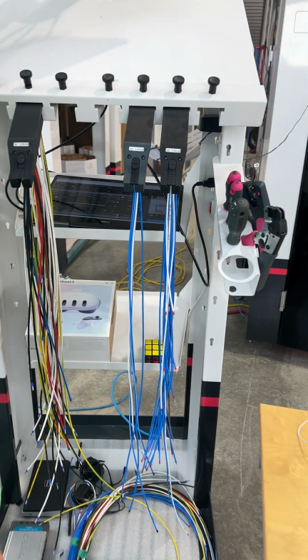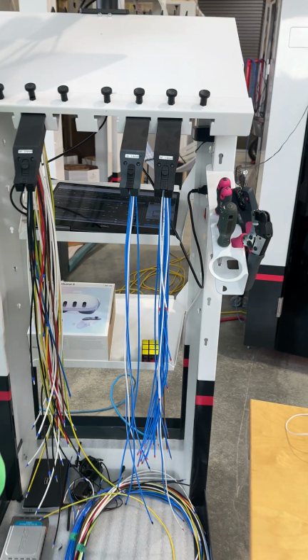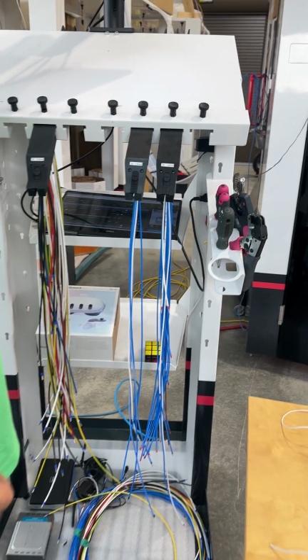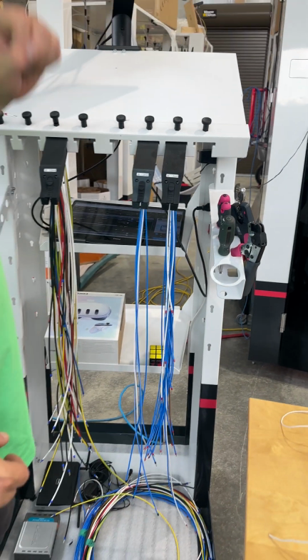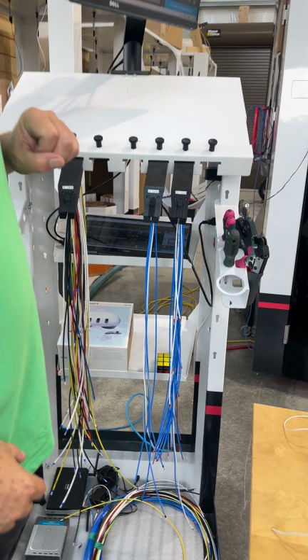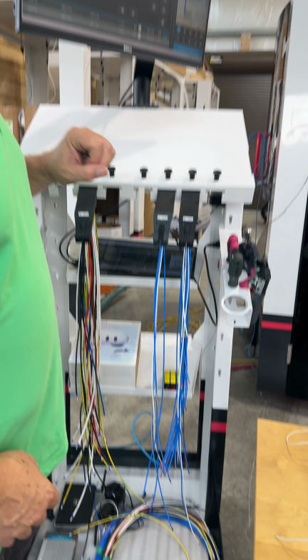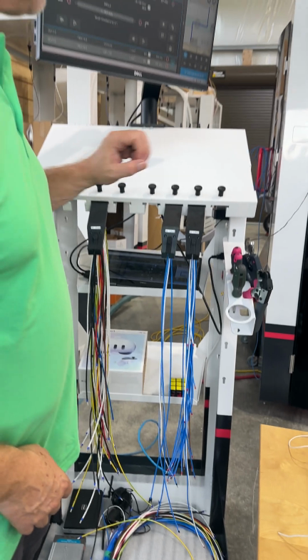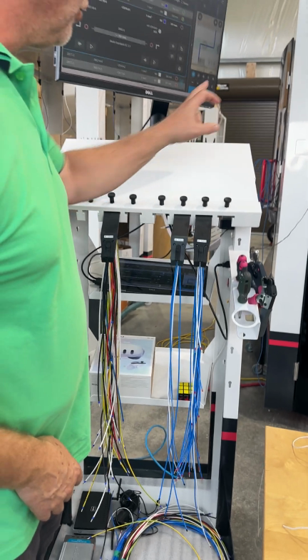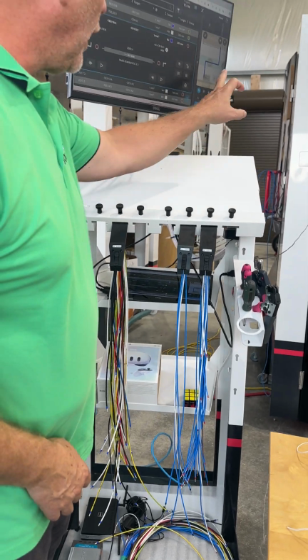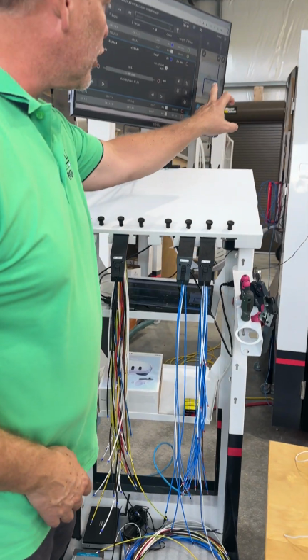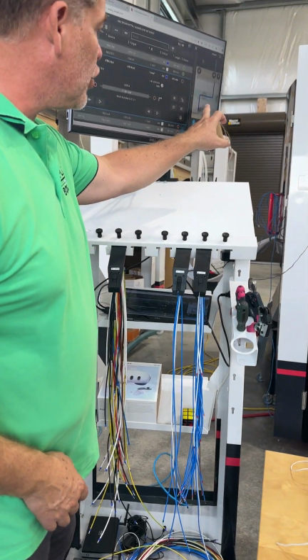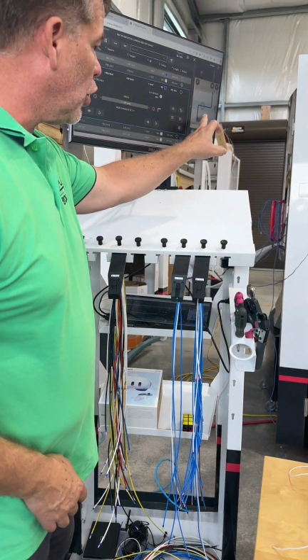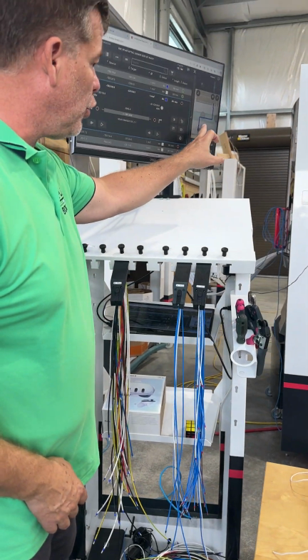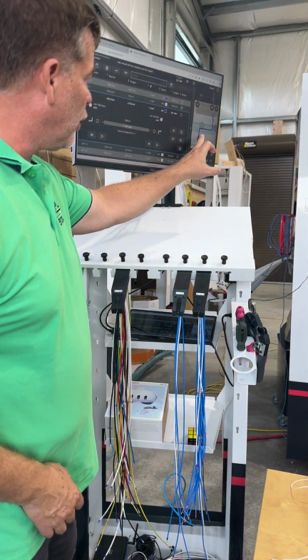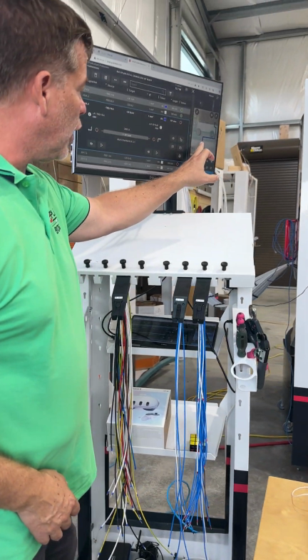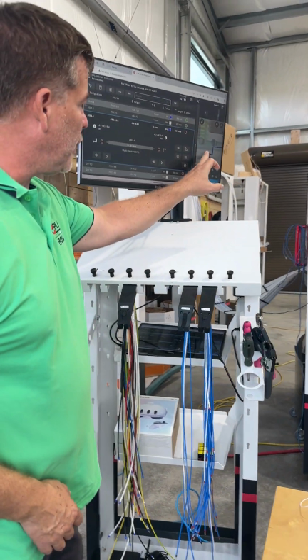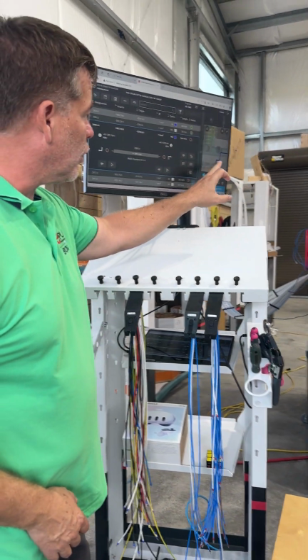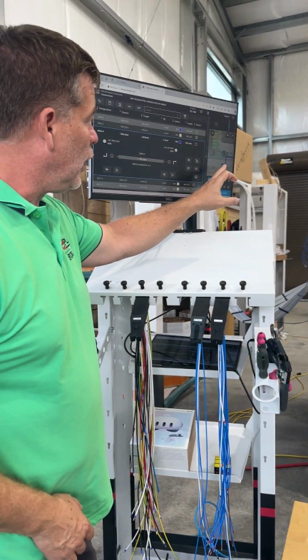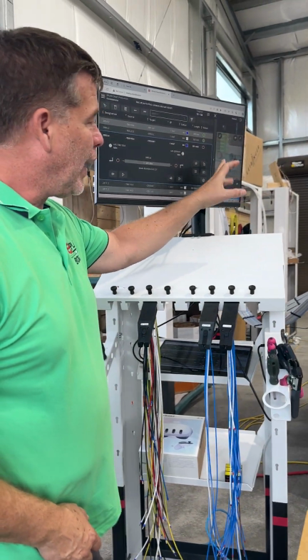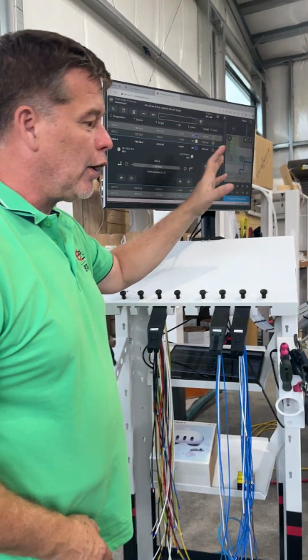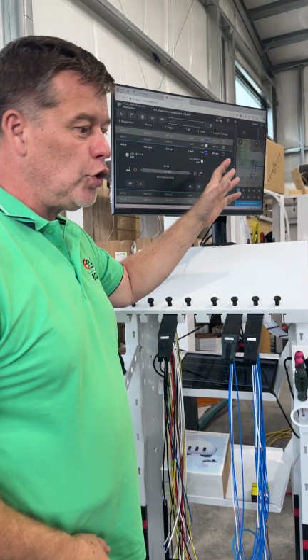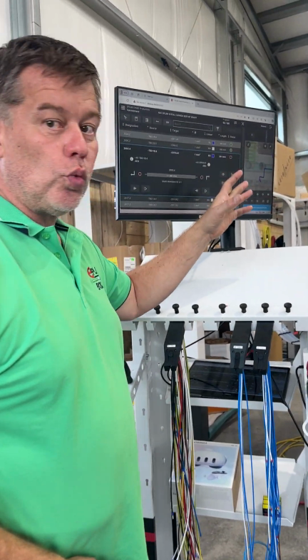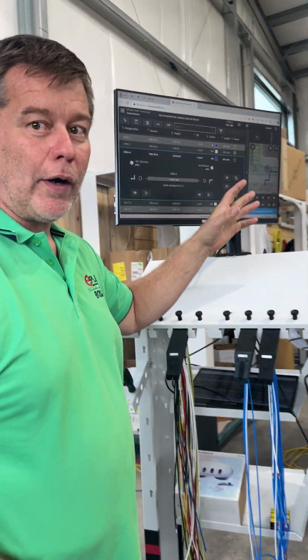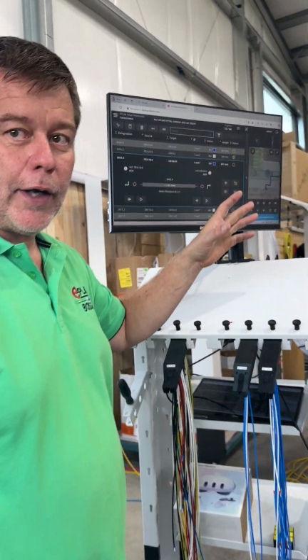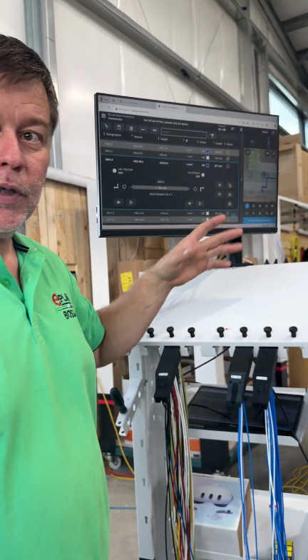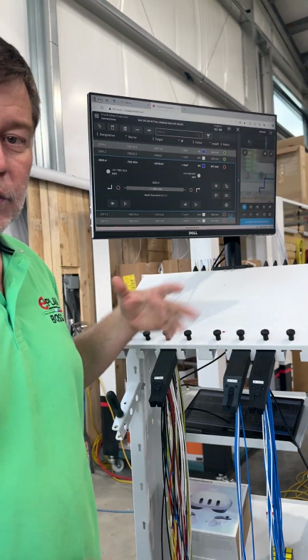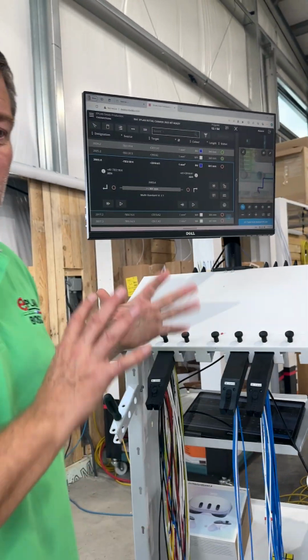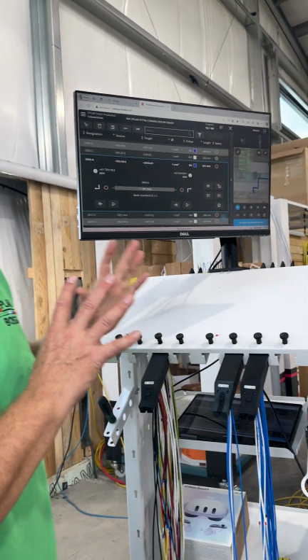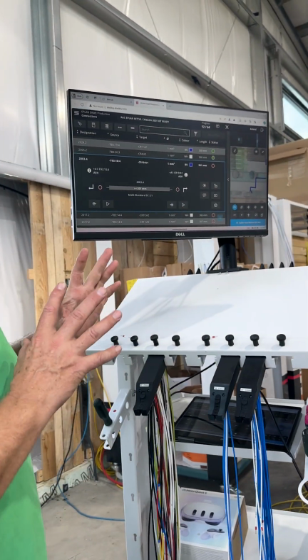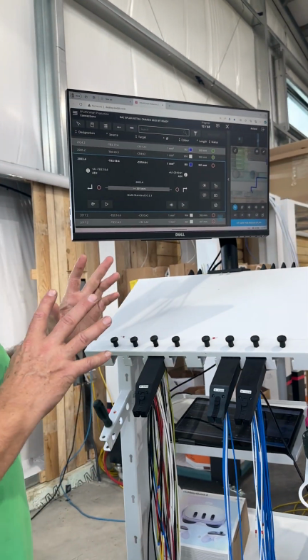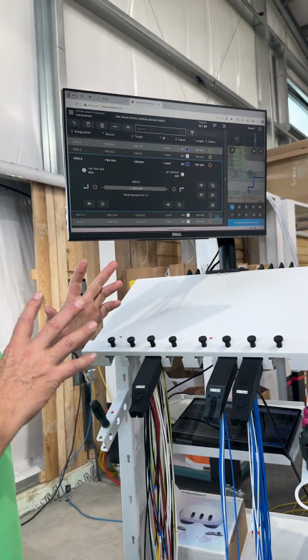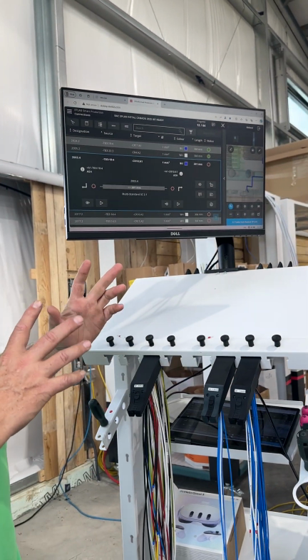And the smart wiring will actually show you here, up here, how you wire it up. It's really a cool feature.